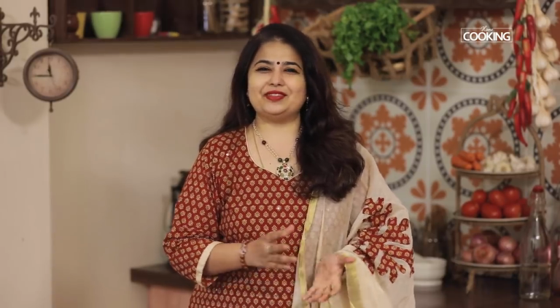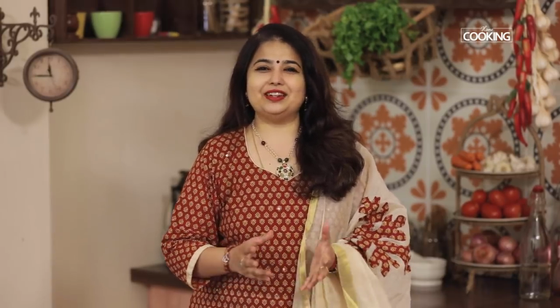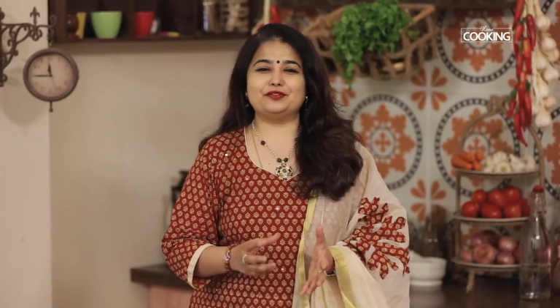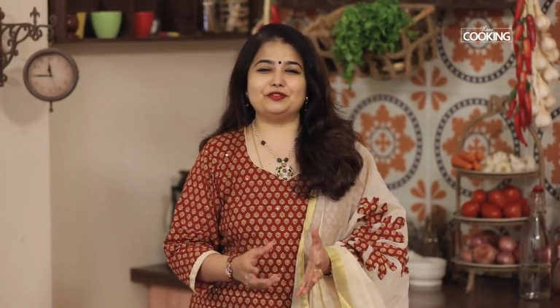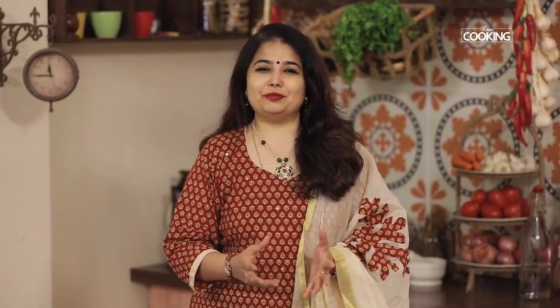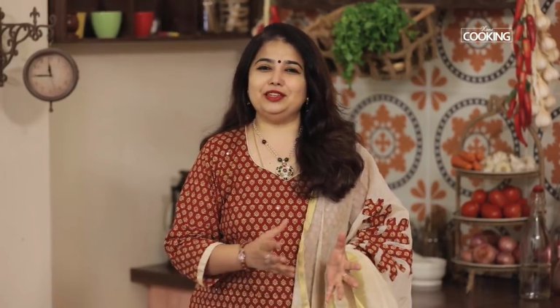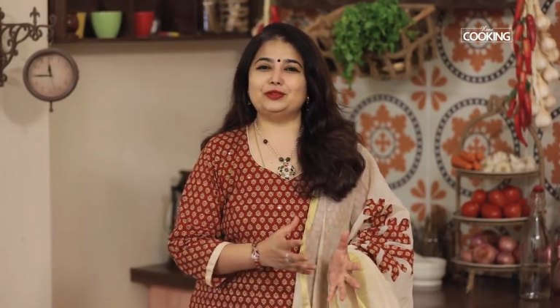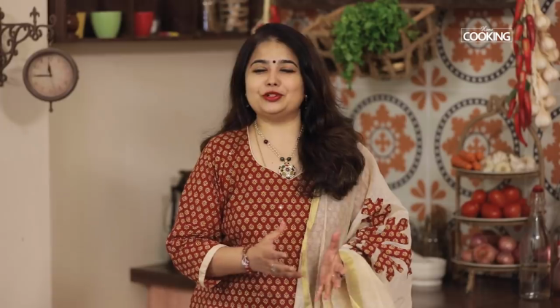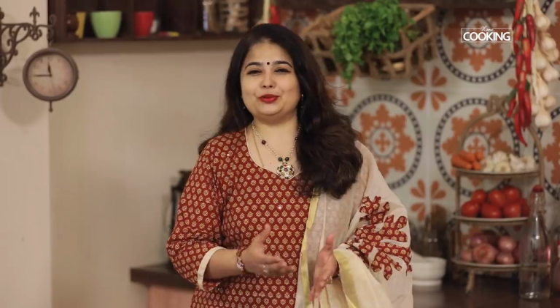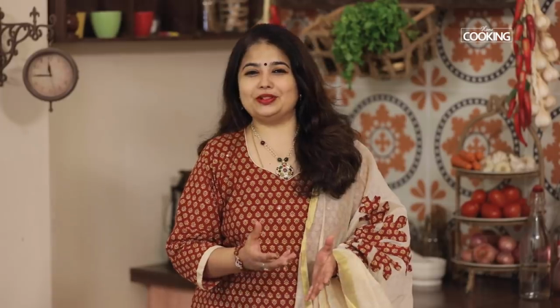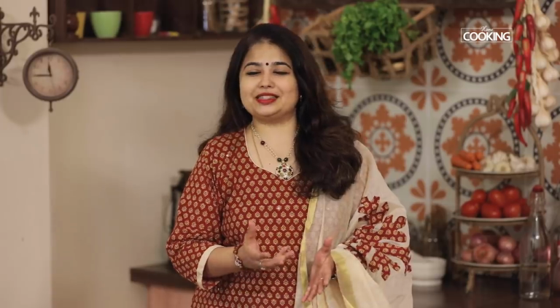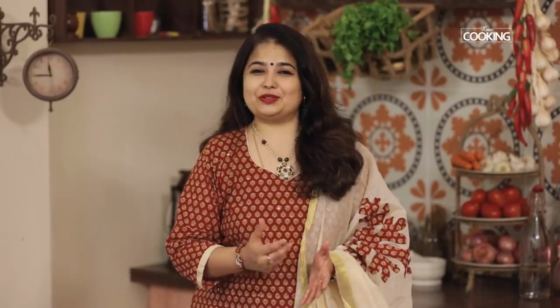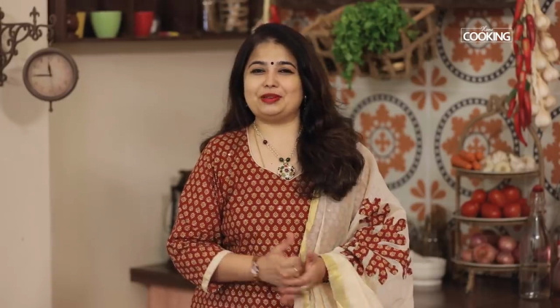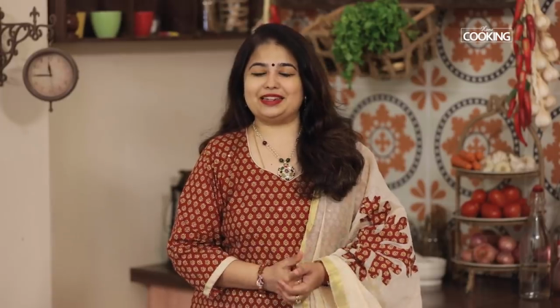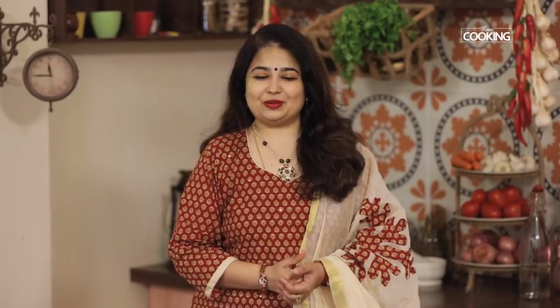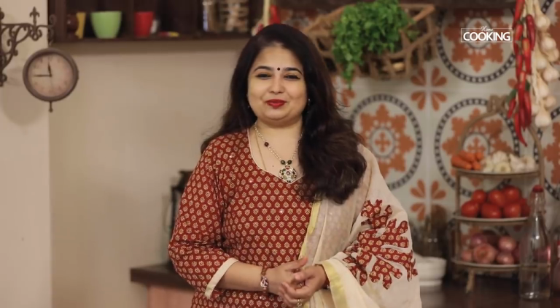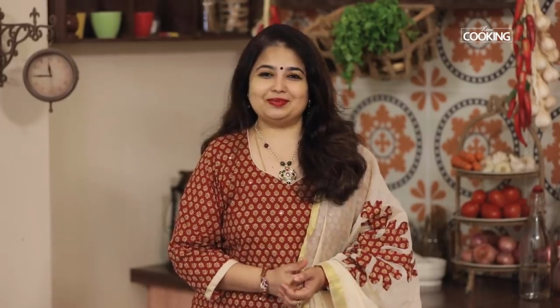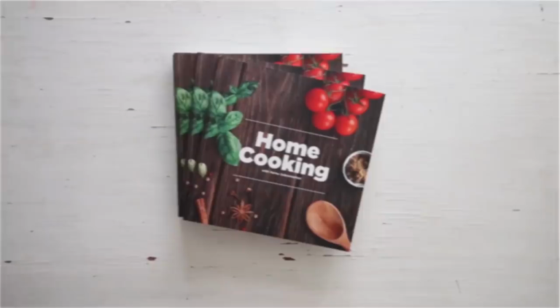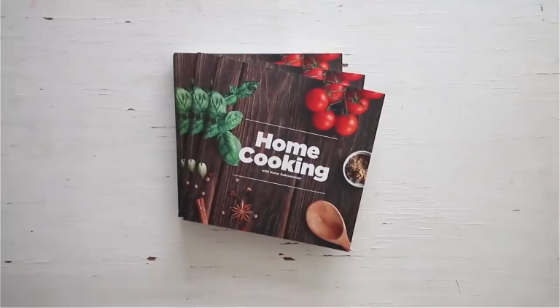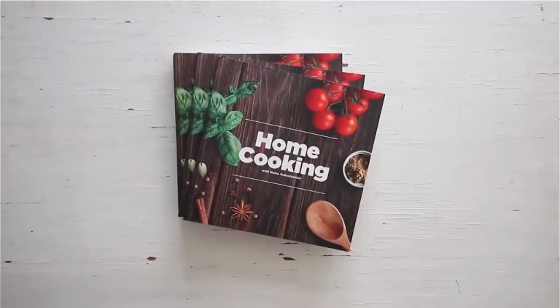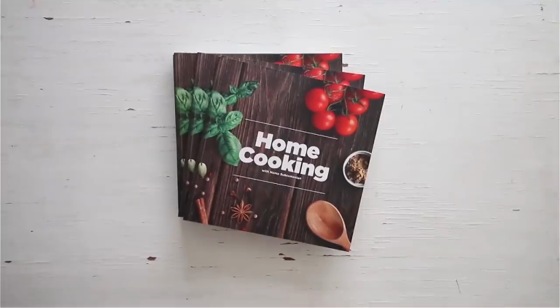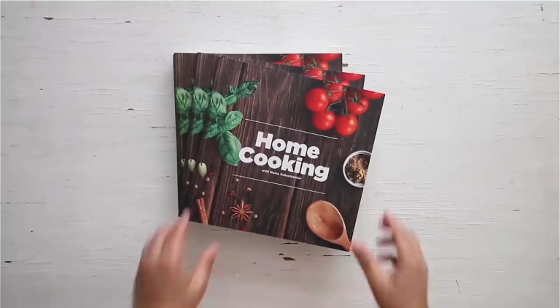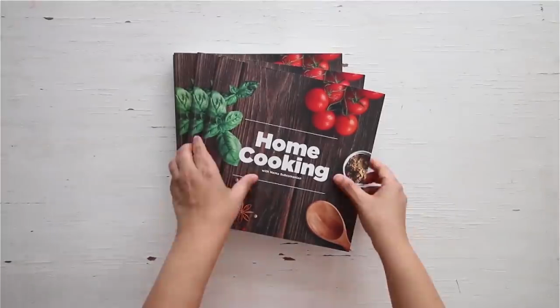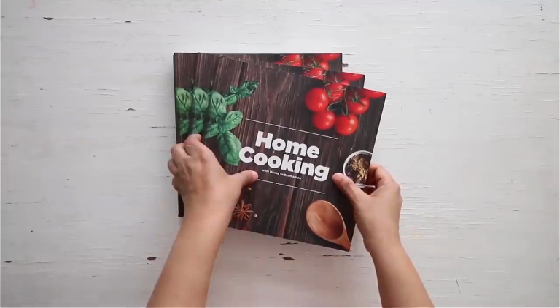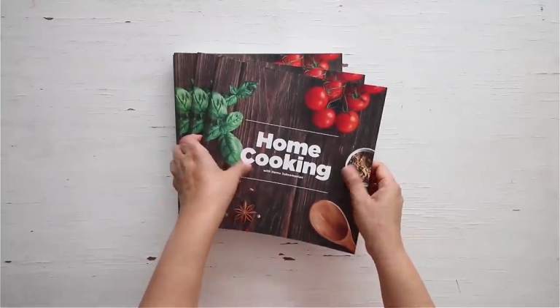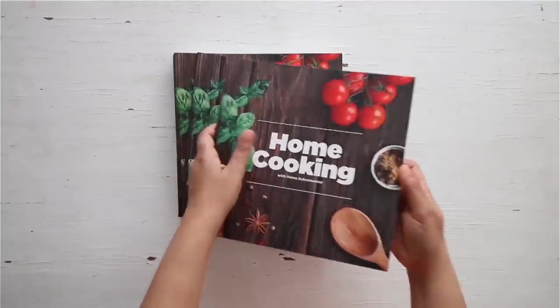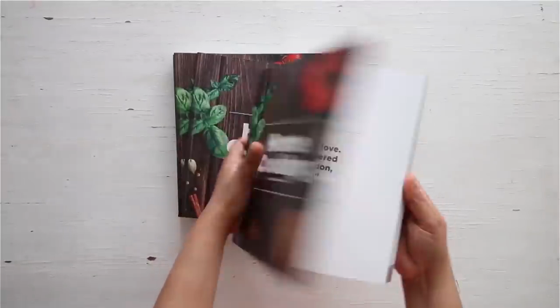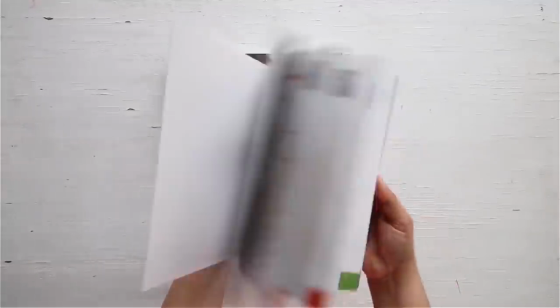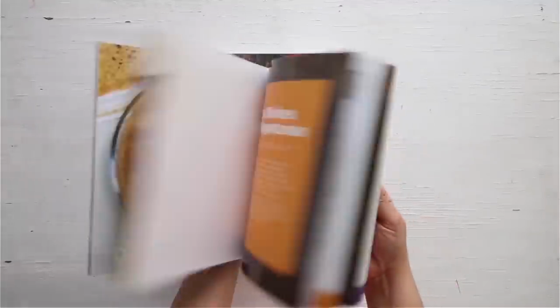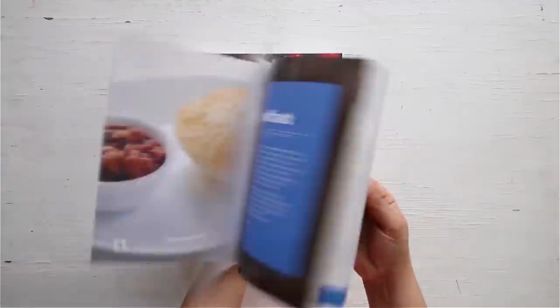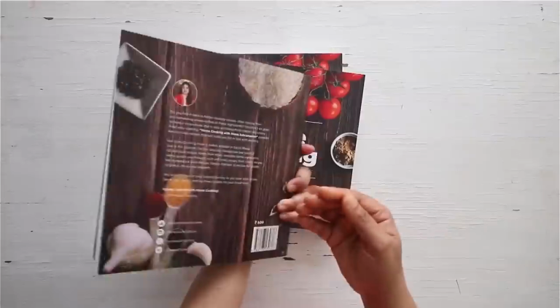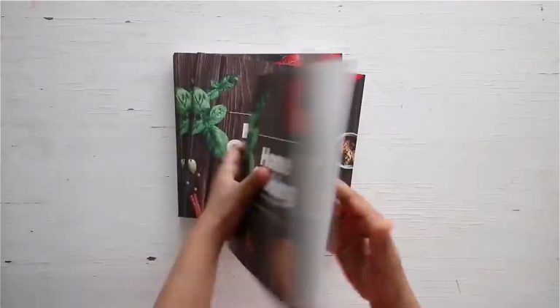It's very different from the usual noodles that you make at home. You can get a copy of our first edition of the home cooking book.